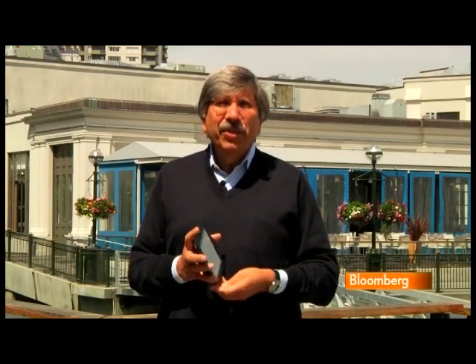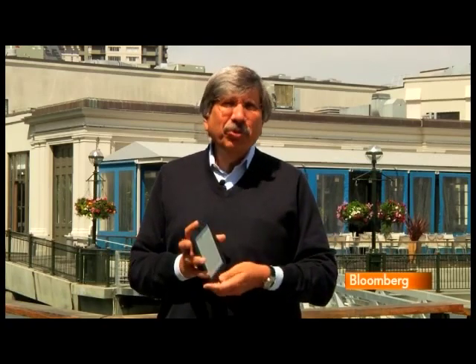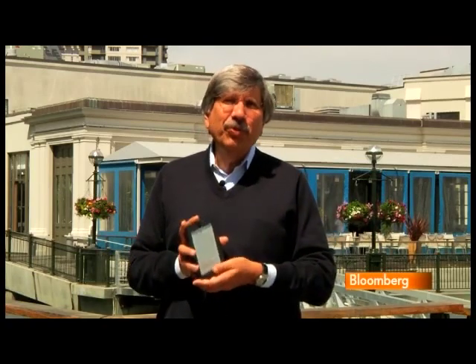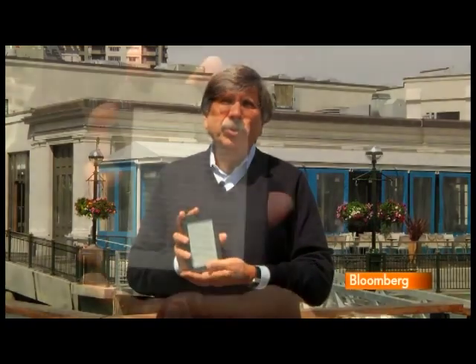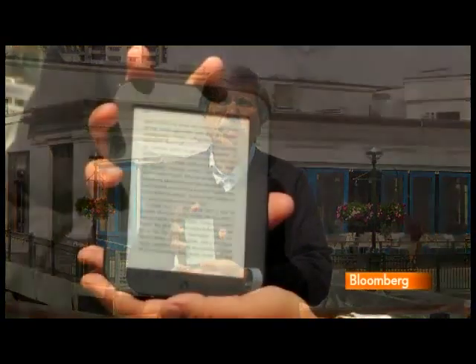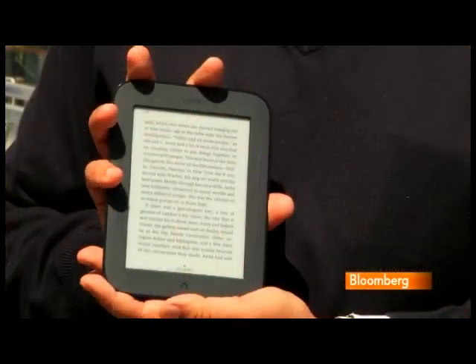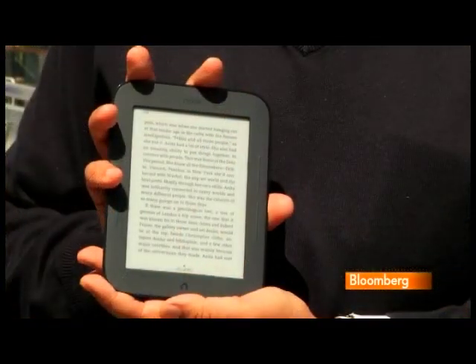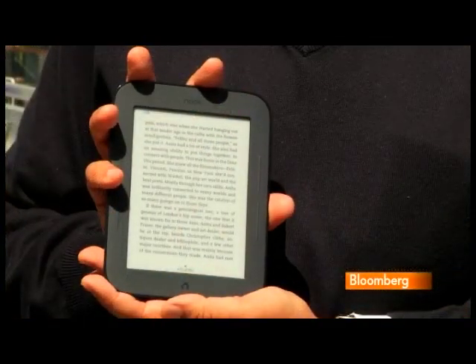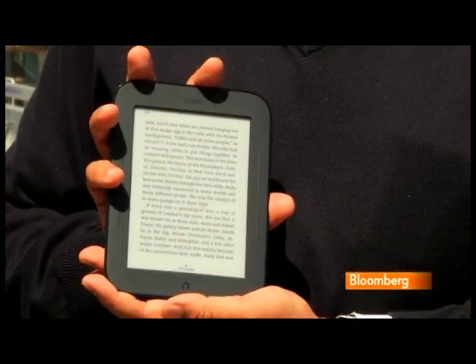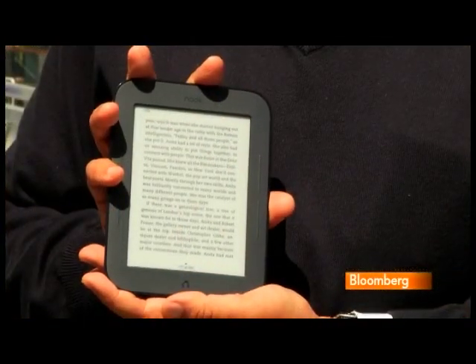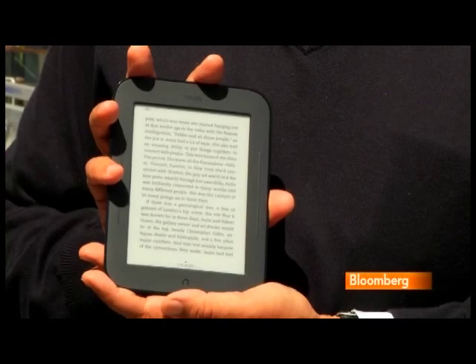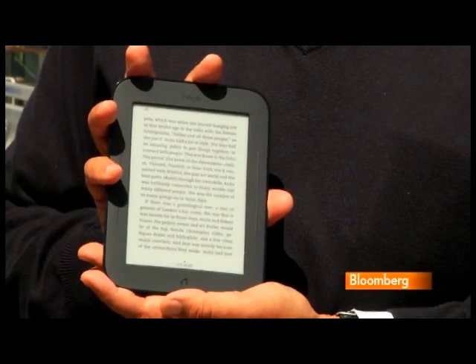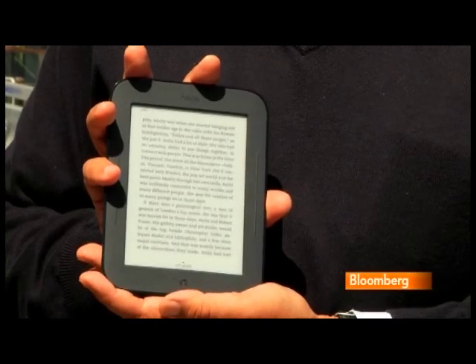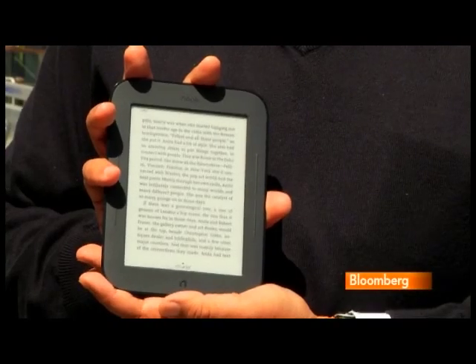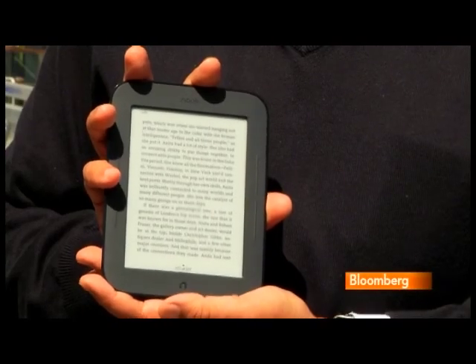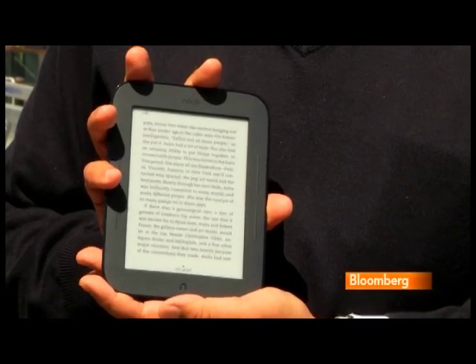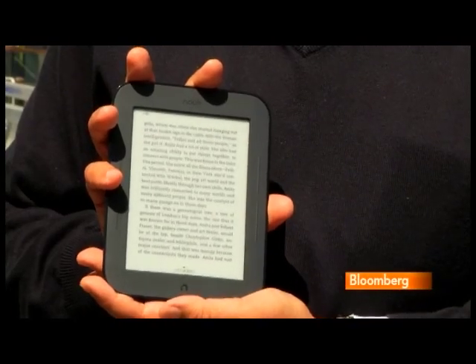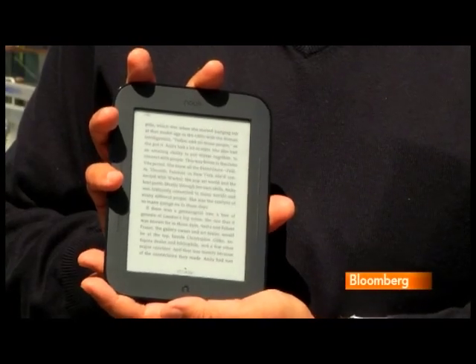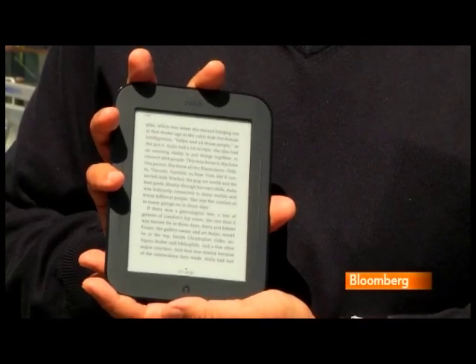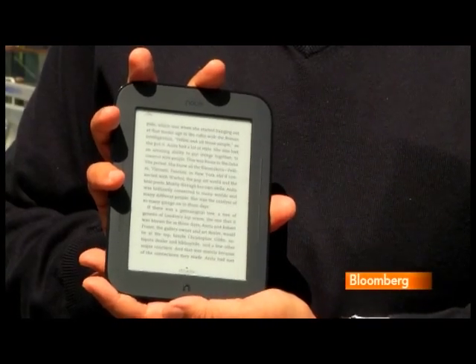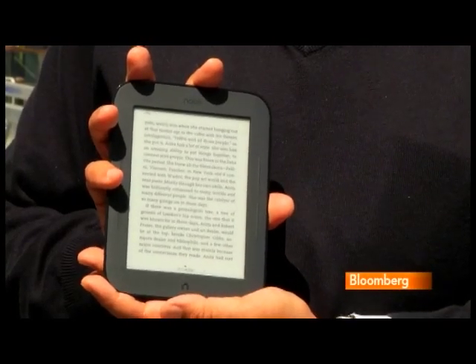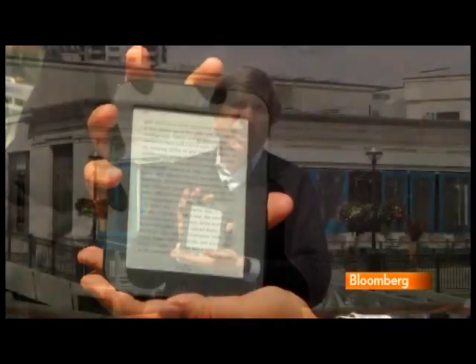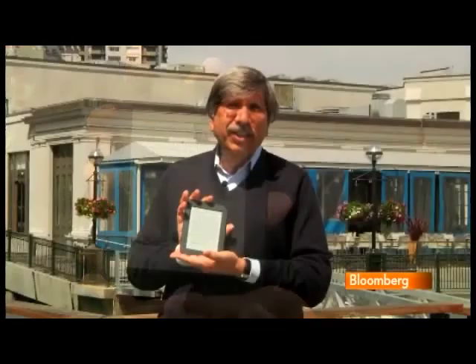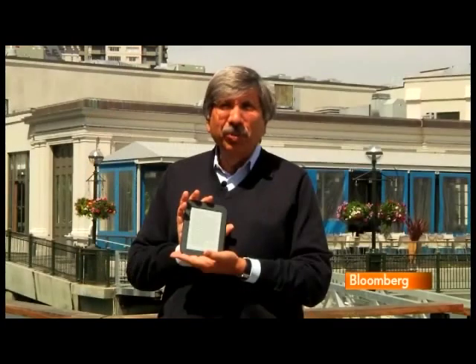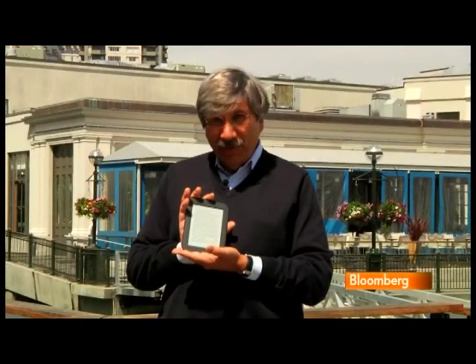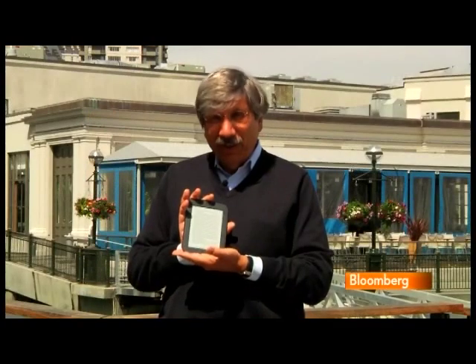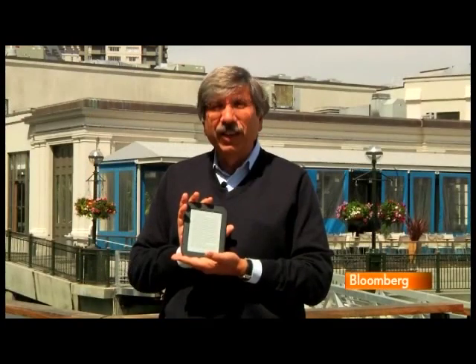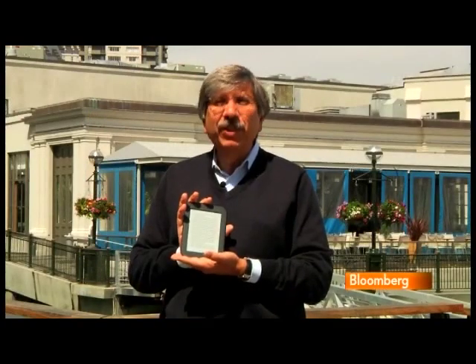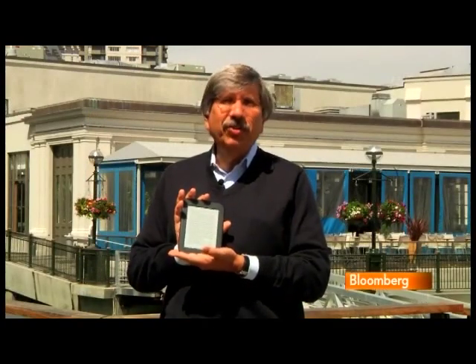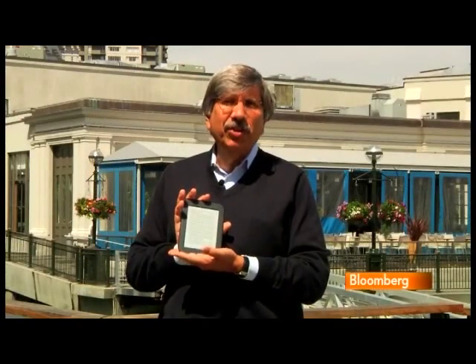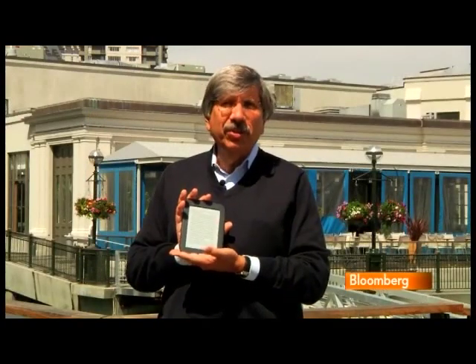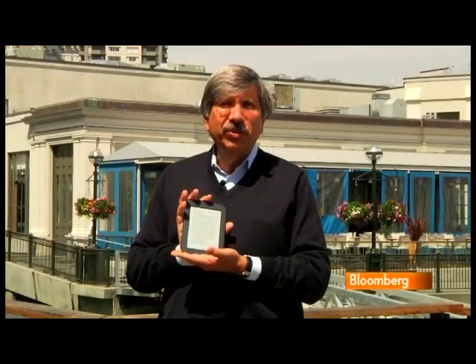Those are the folks at whom Barnes & Noble is aiming its new Nook e-reader. It's like the Amazon Kindle, but if anything, even easier to use.